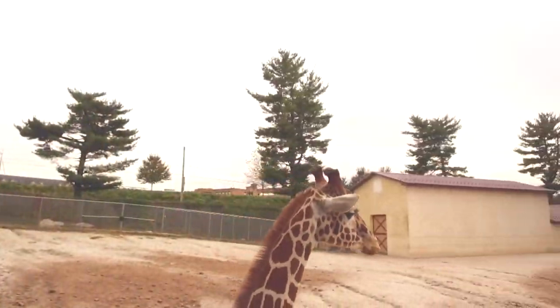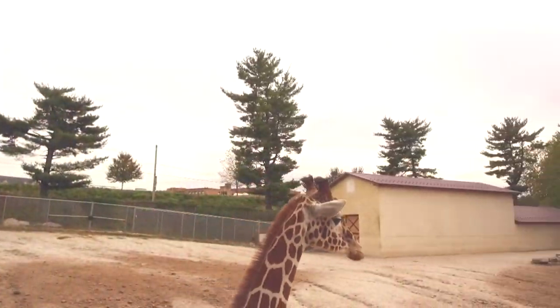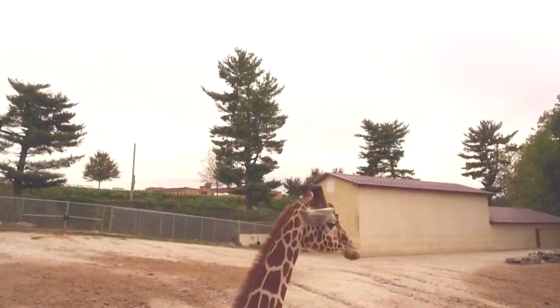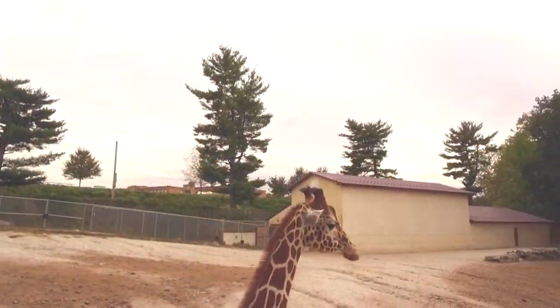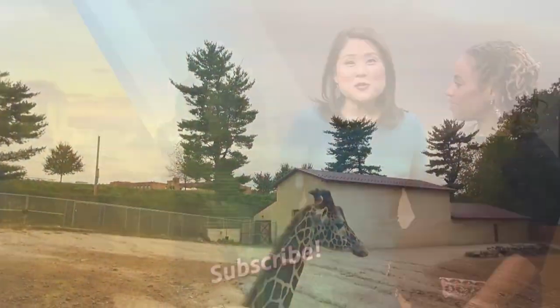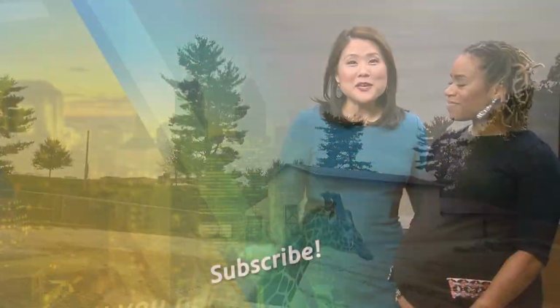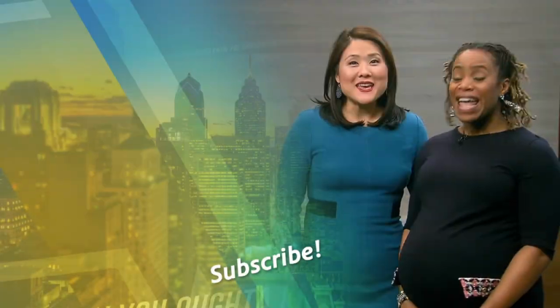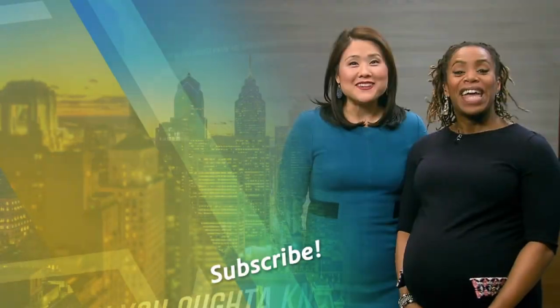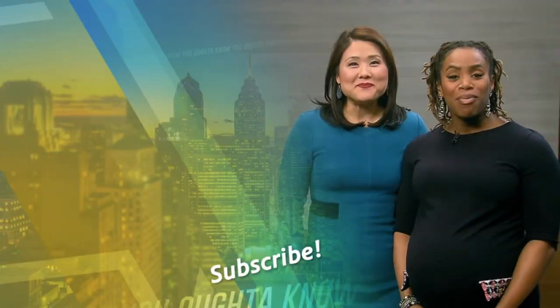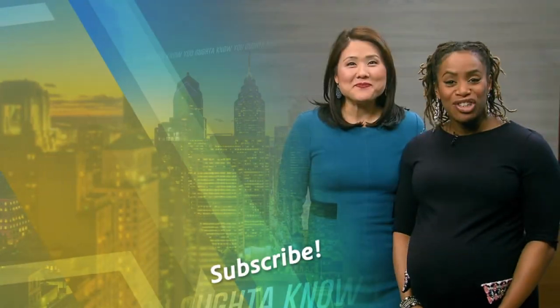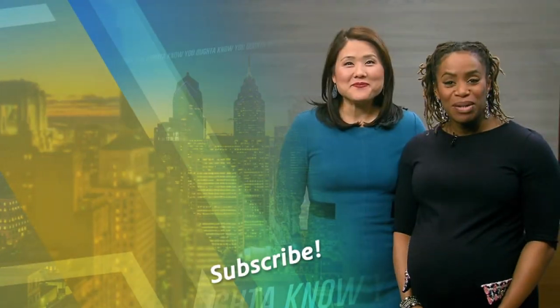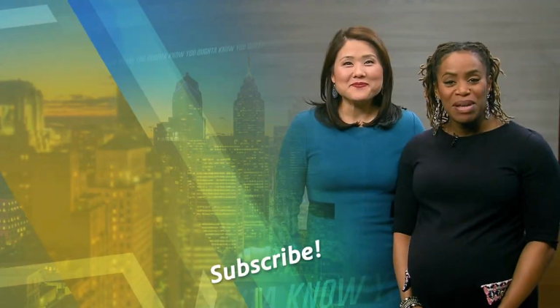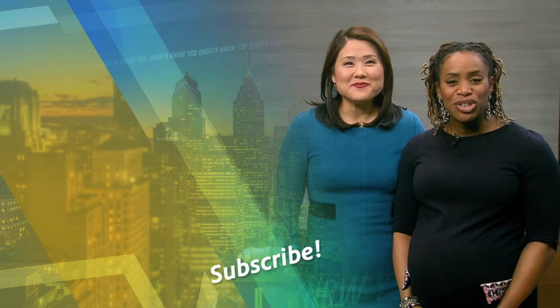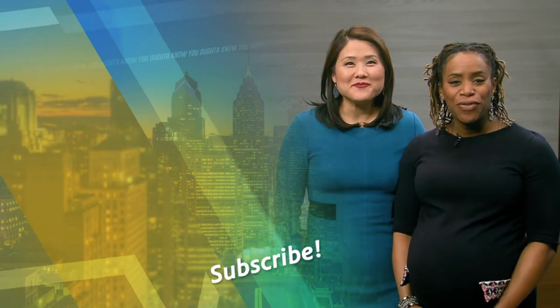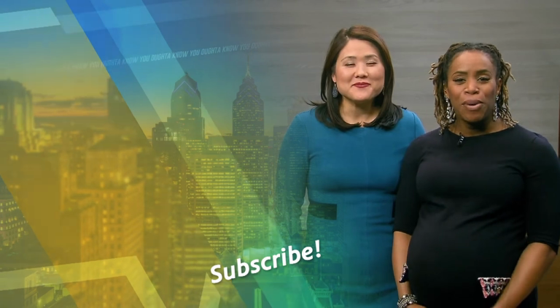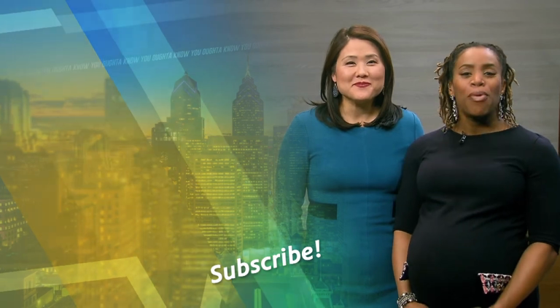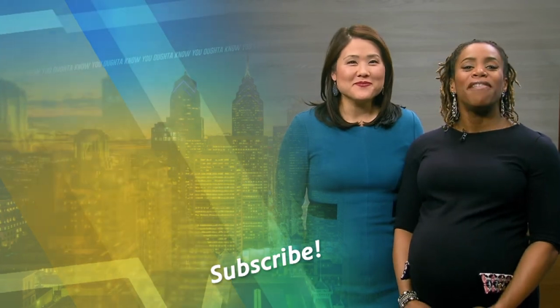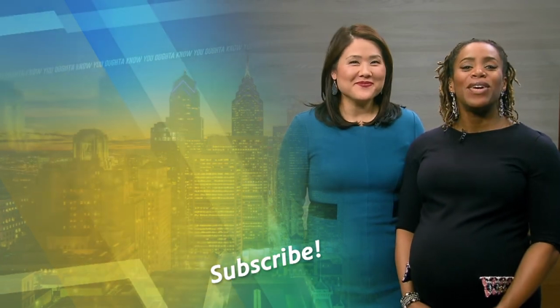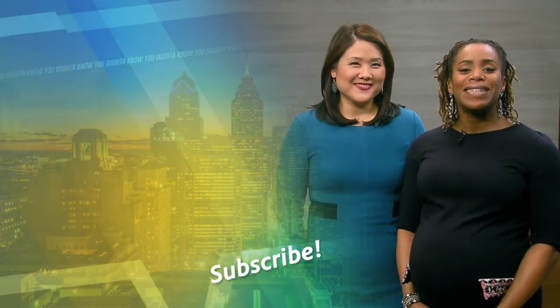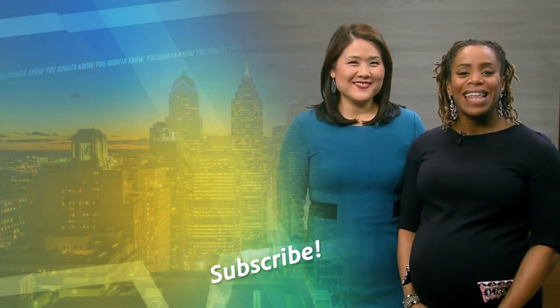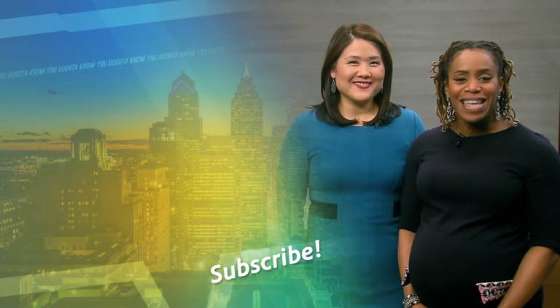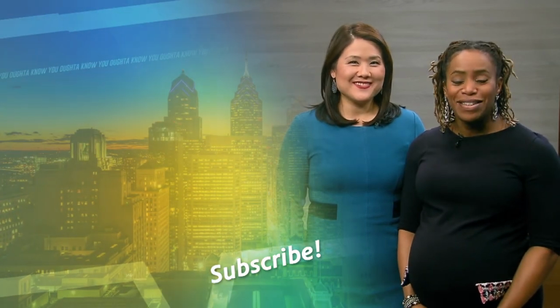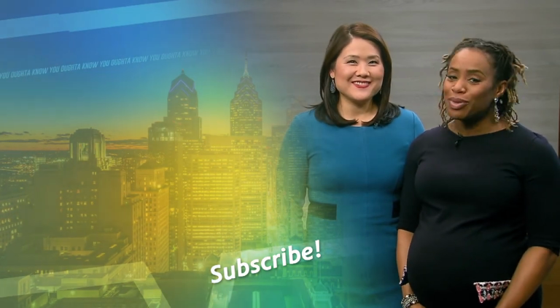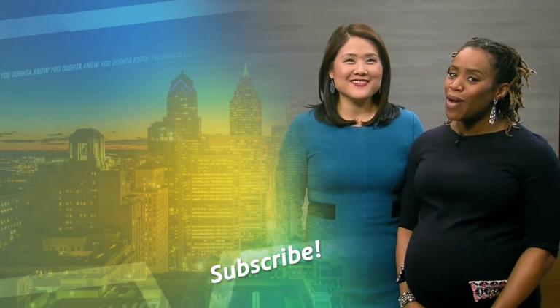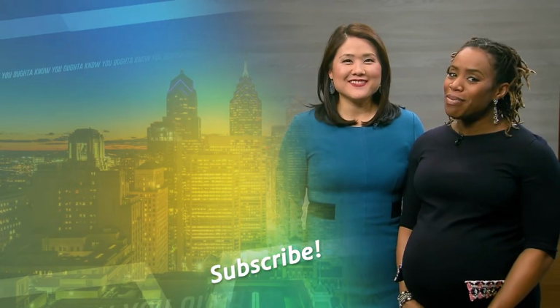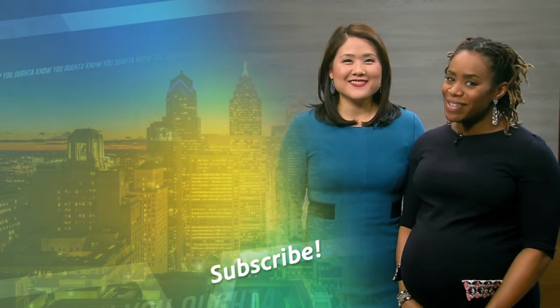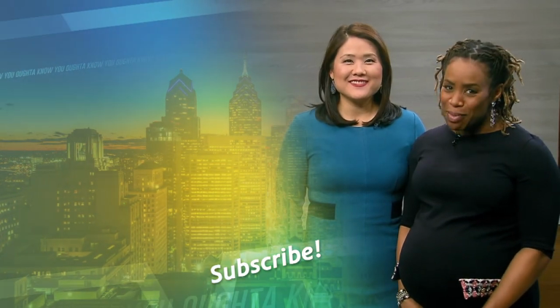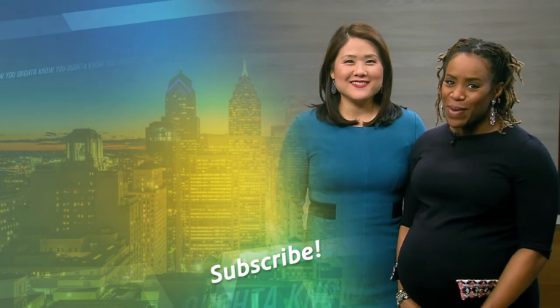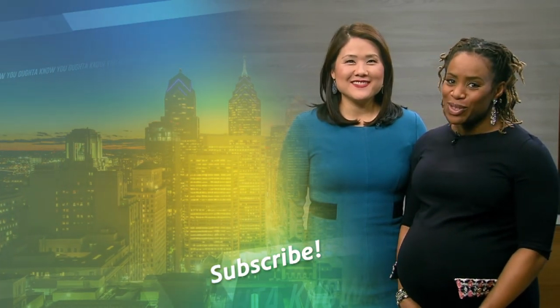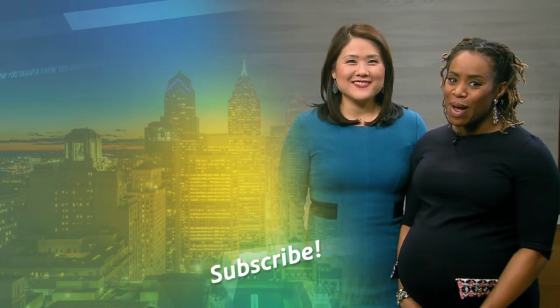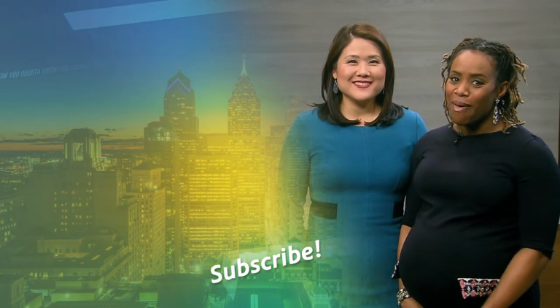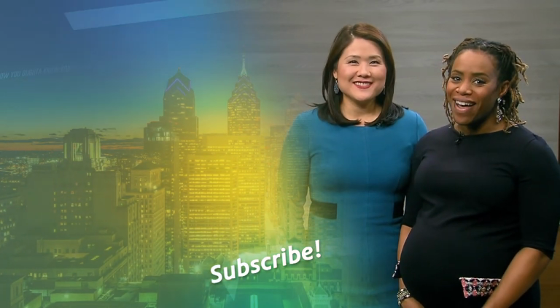Hi, I'm Shirley Men. And I'm Regina Mitchell. For more videos like this, subscribe to WHYY.